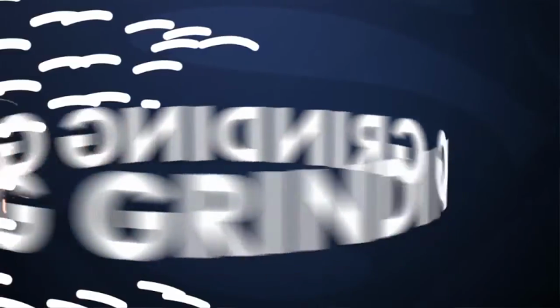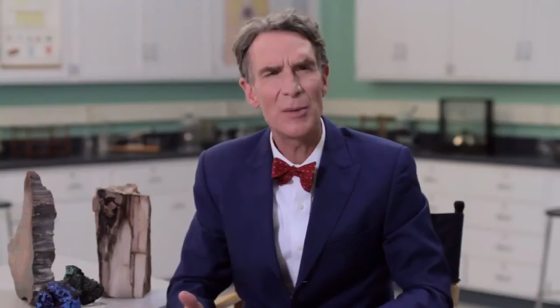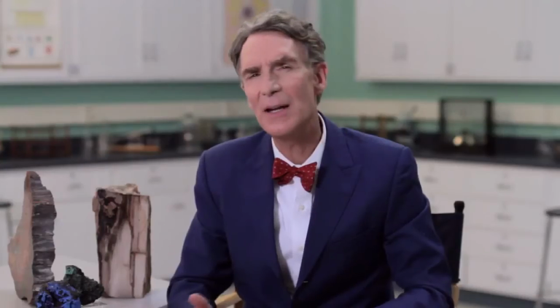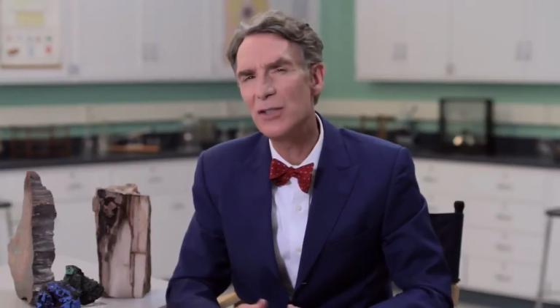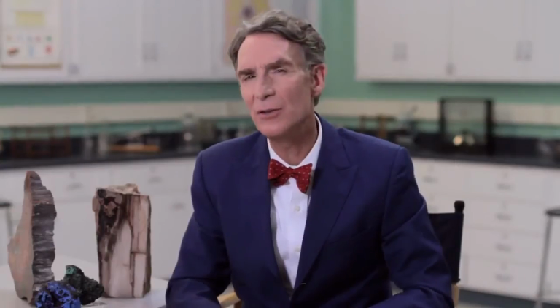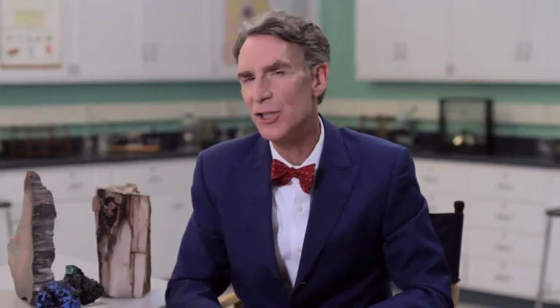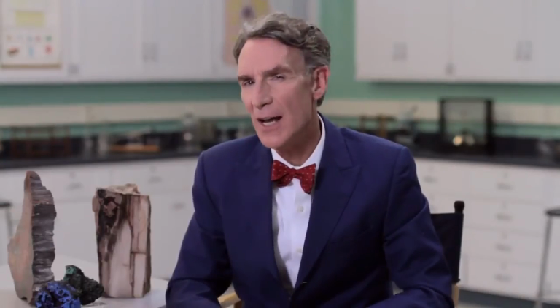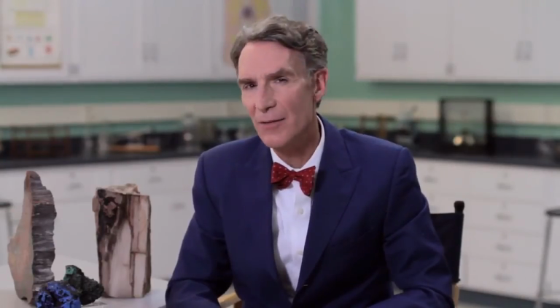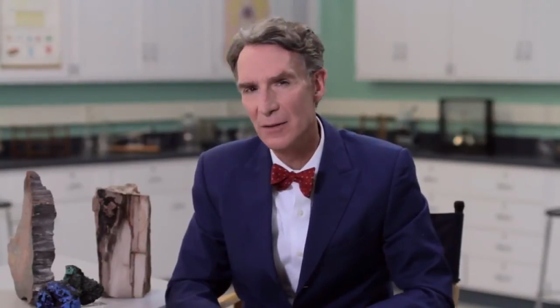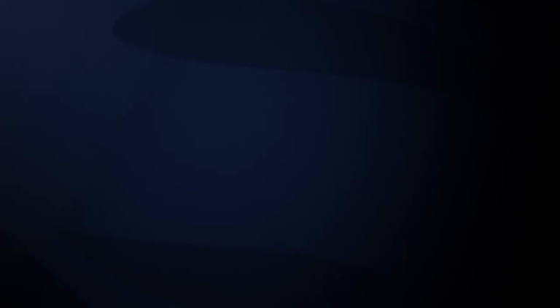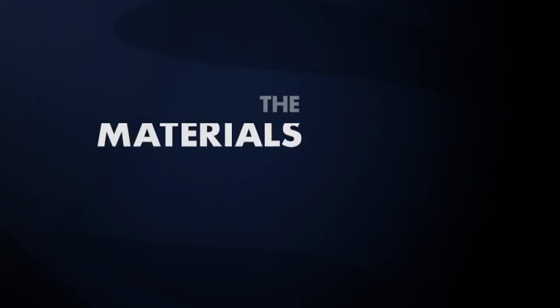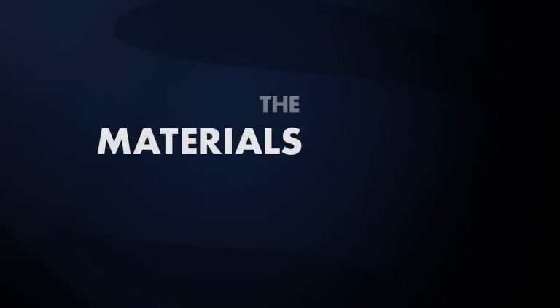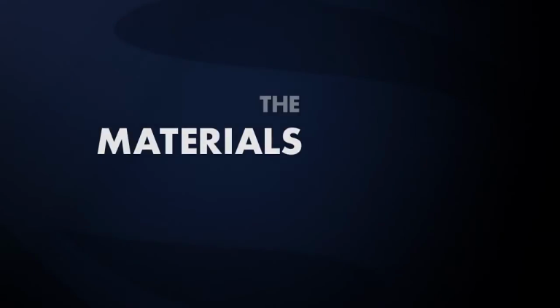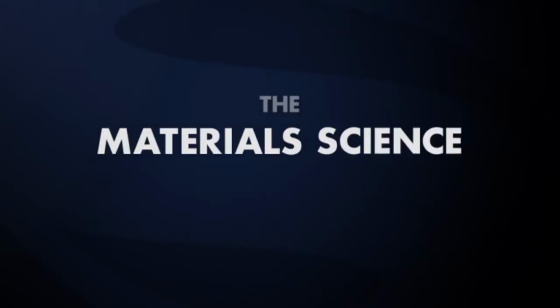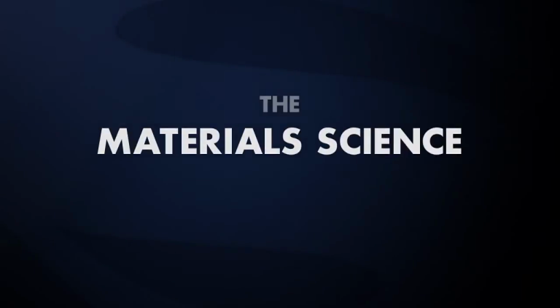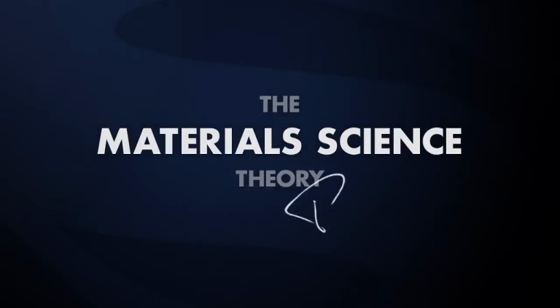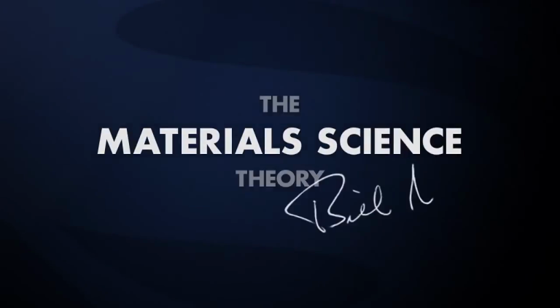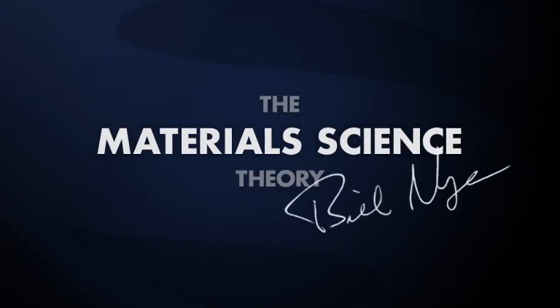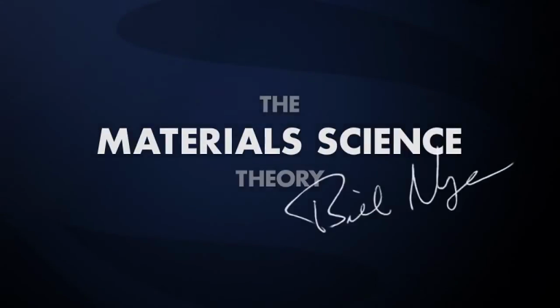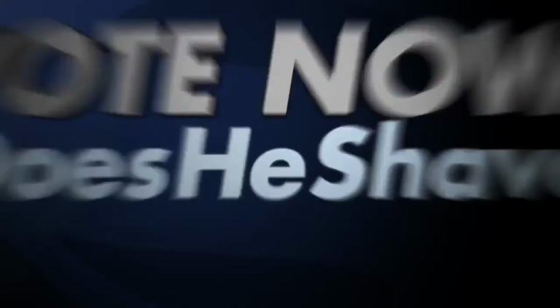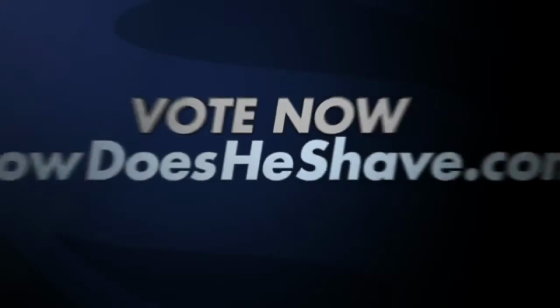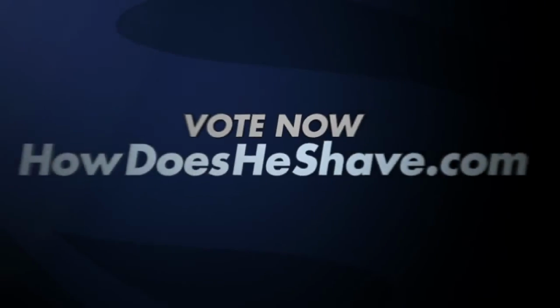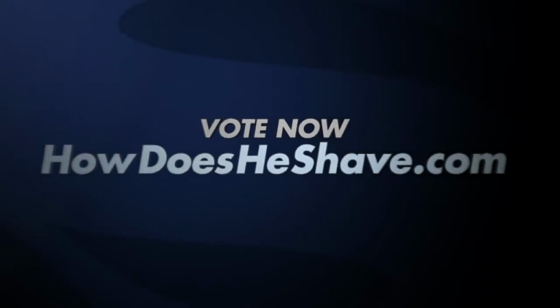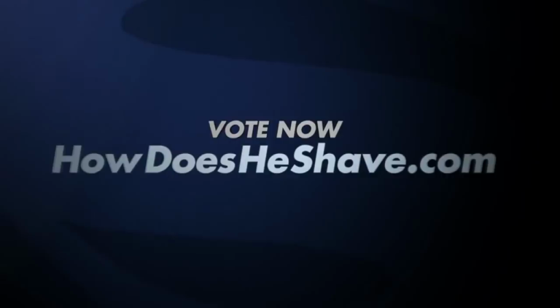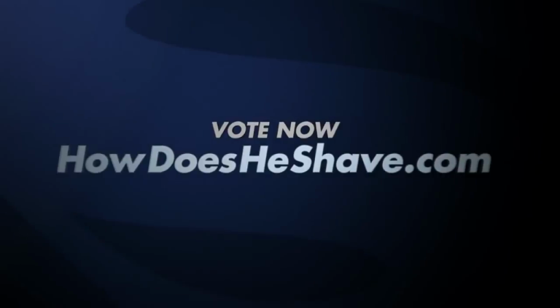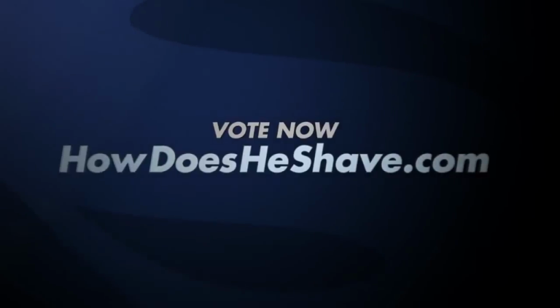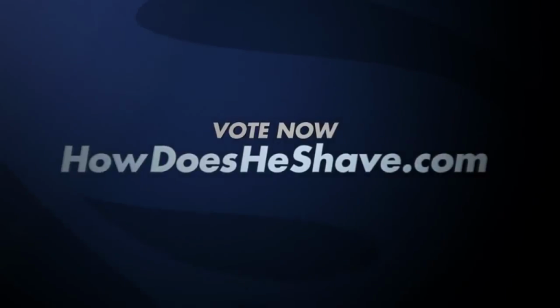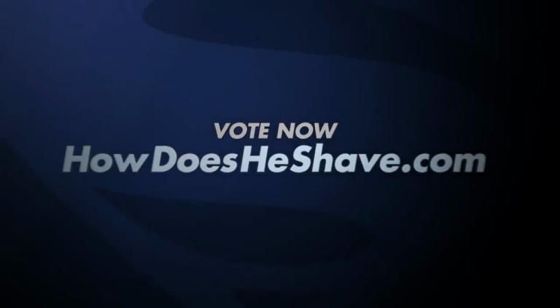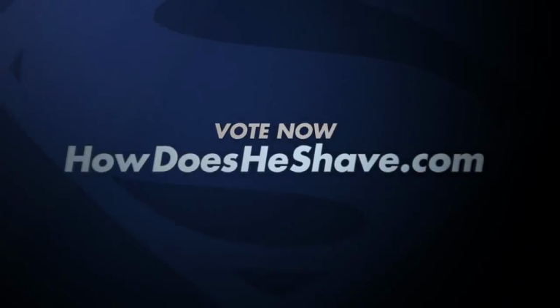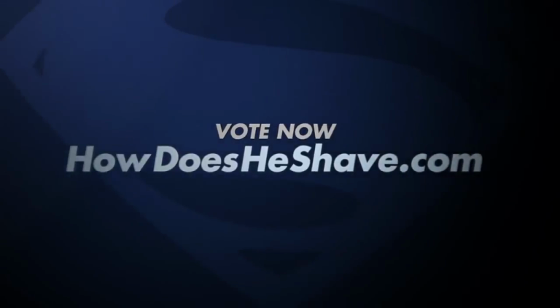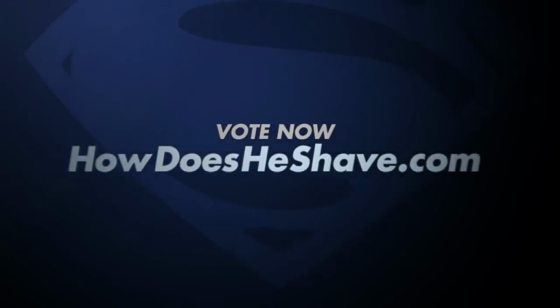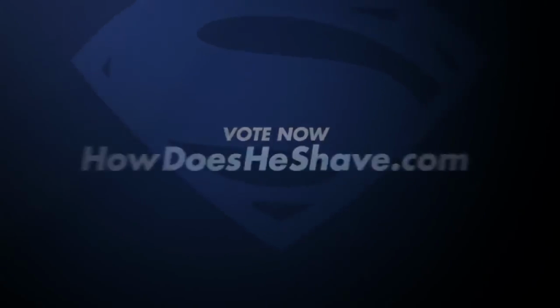So how does the Man of Steel shave? The material science theory. Vote for my theory at HowDoesHeShave.com.